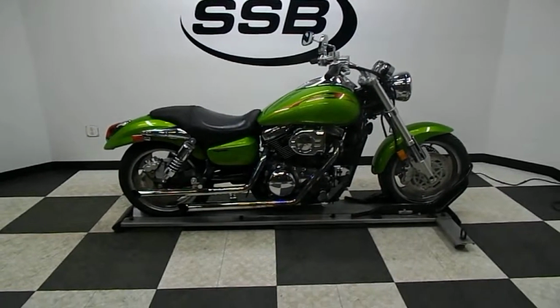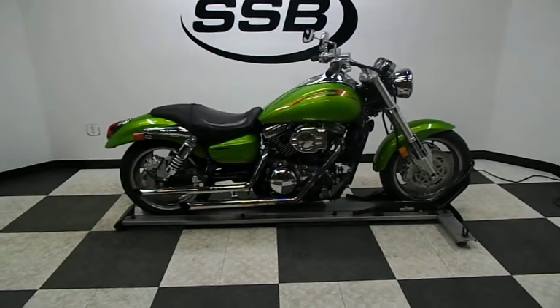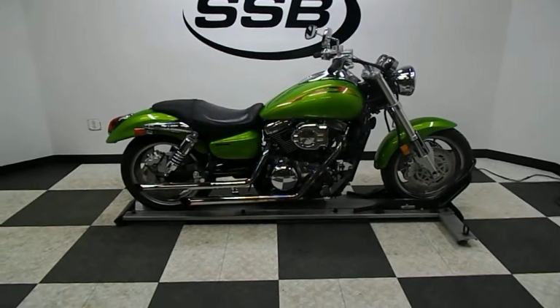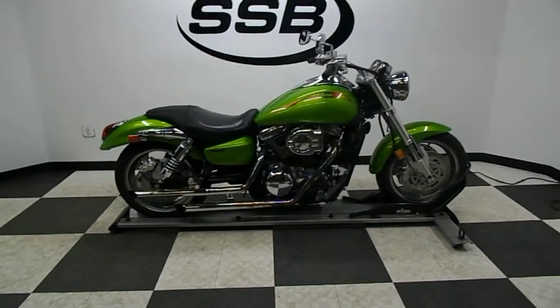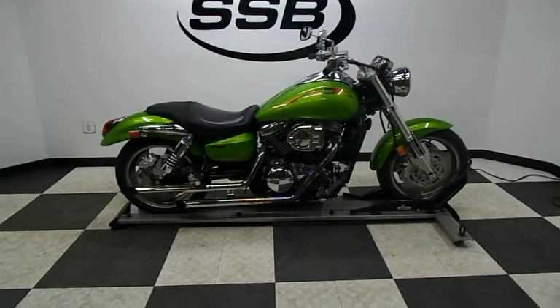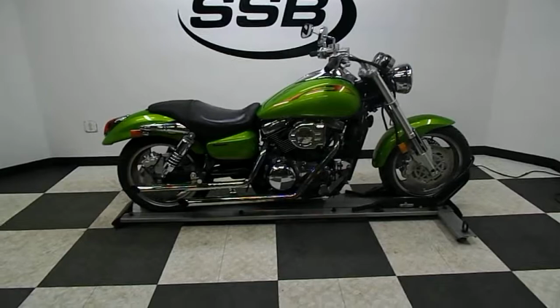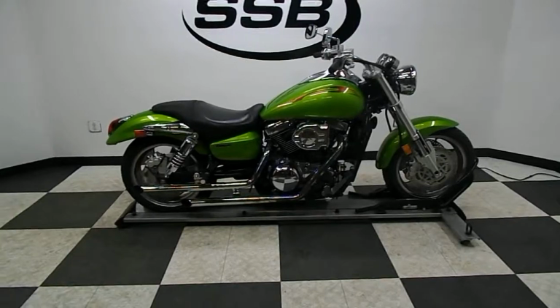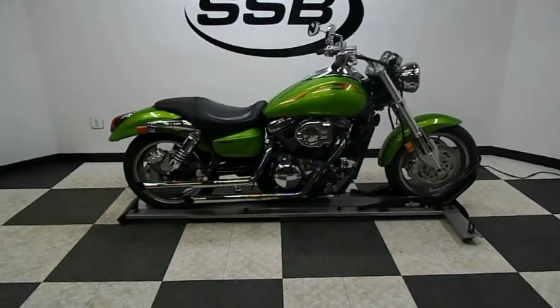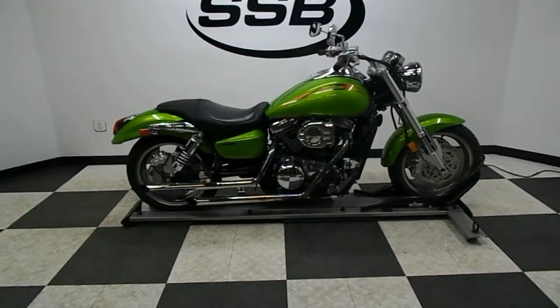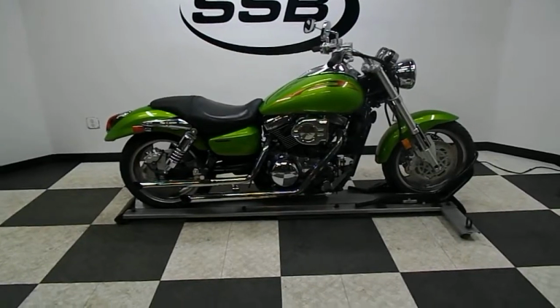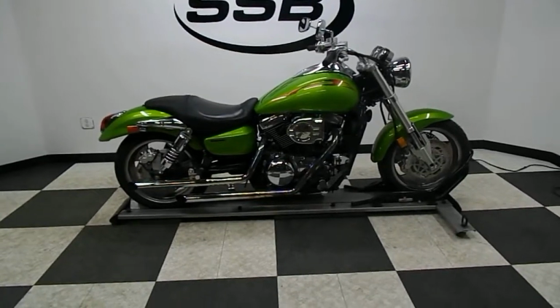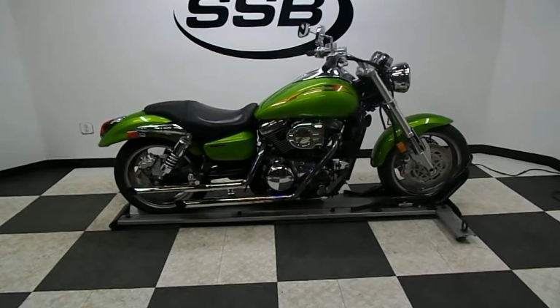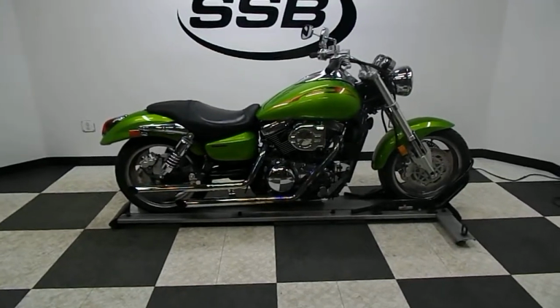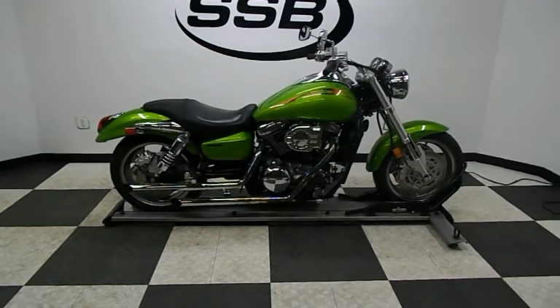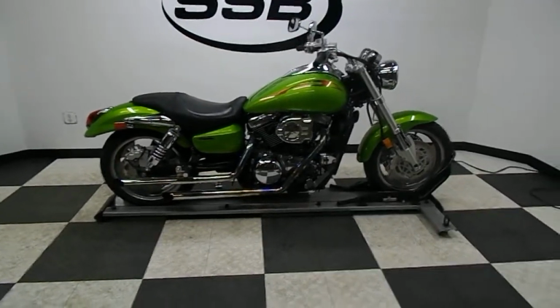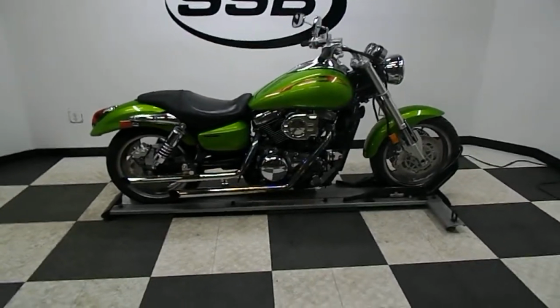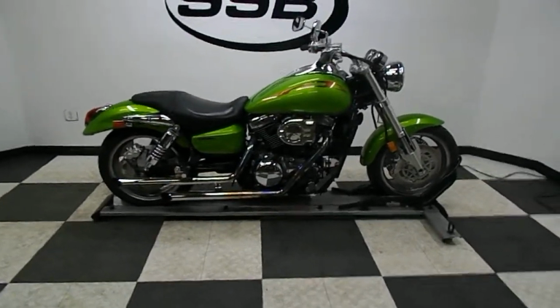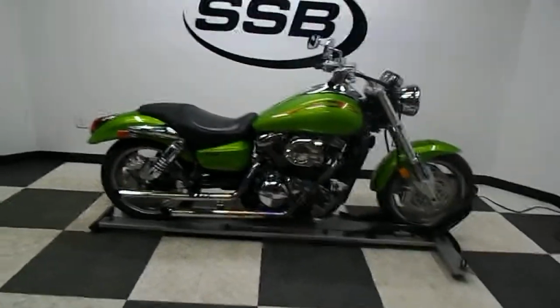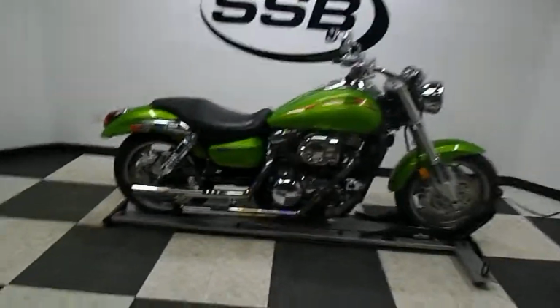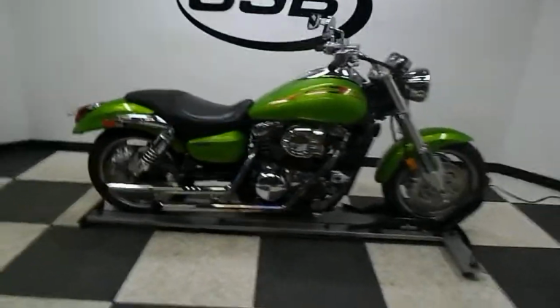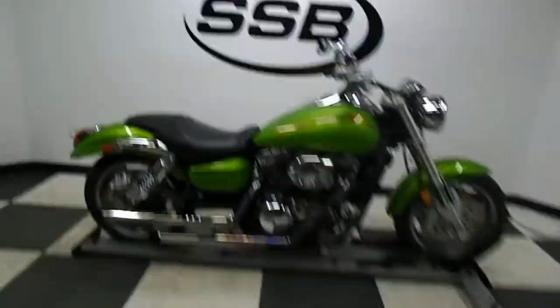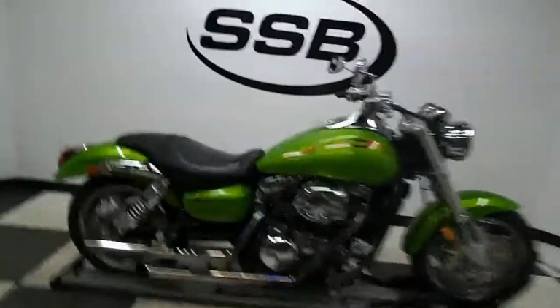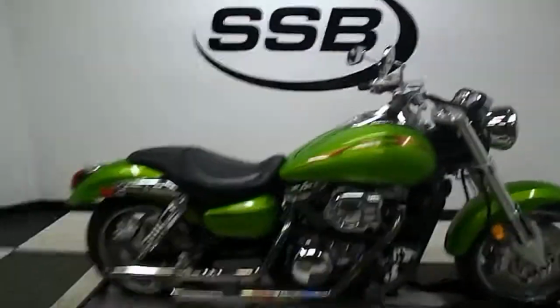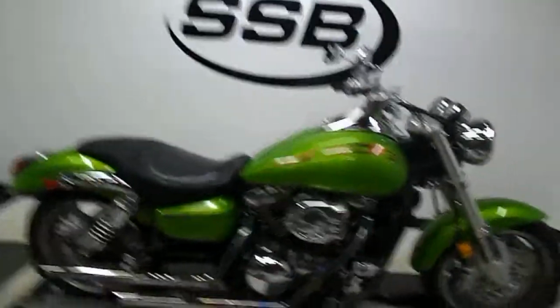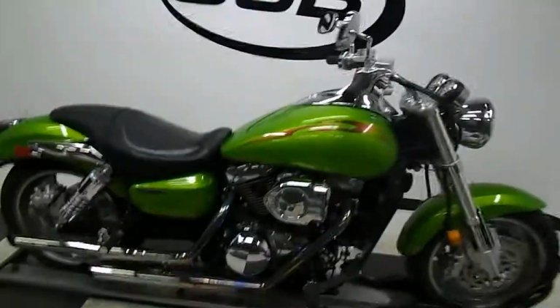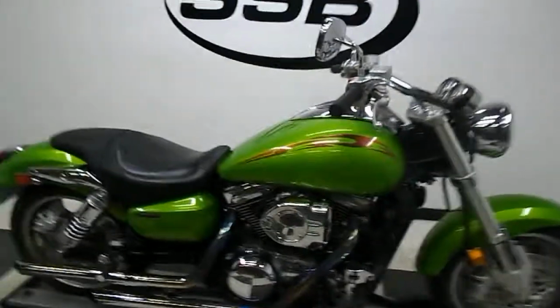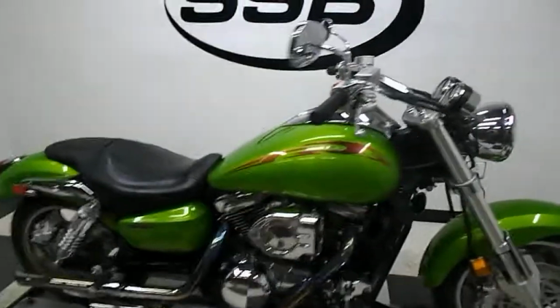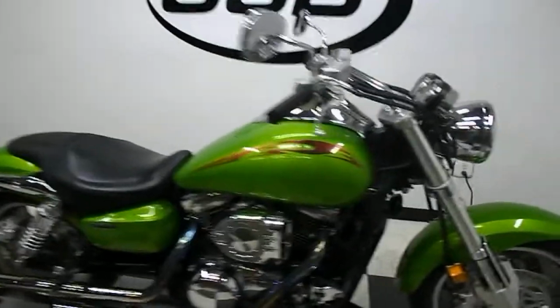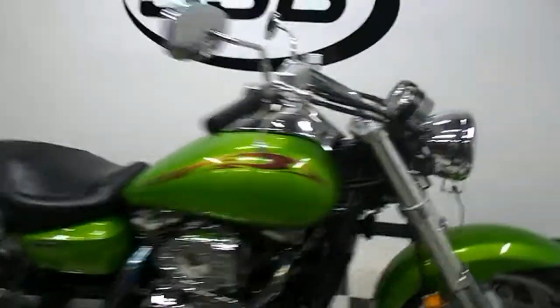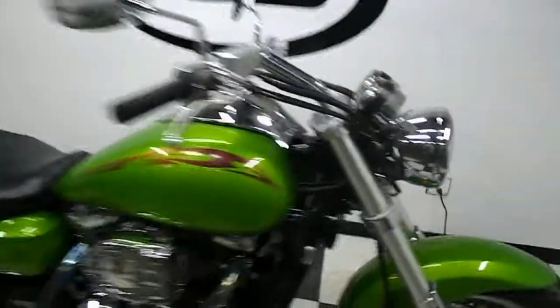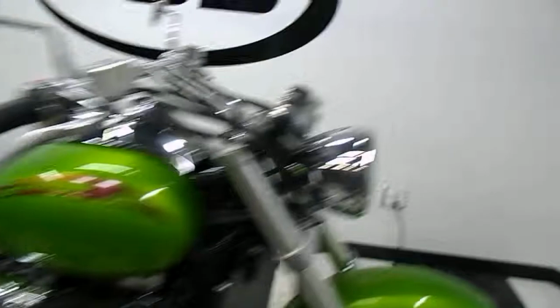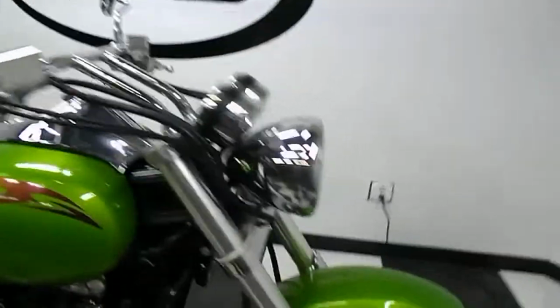We'll take a walk around it and then we'll fire it up so you can hear it run. This bike has got some cool accessories on it.